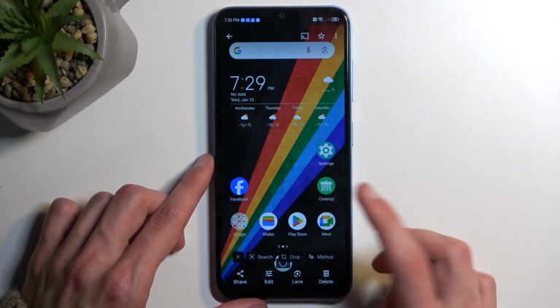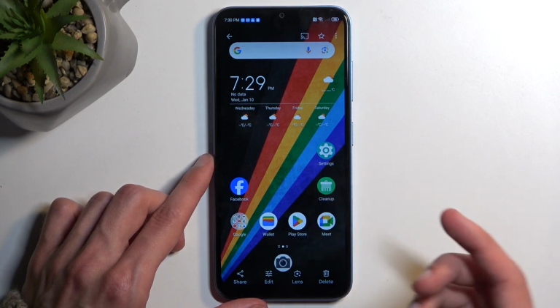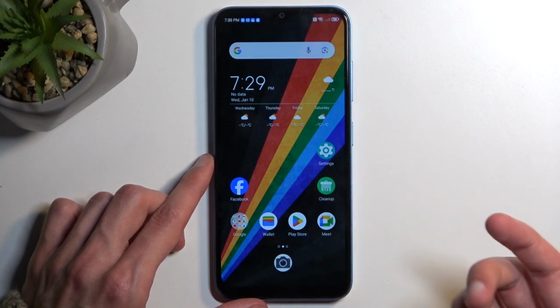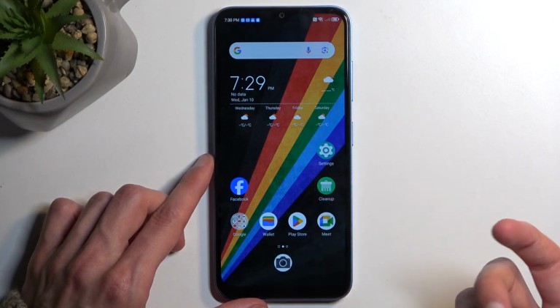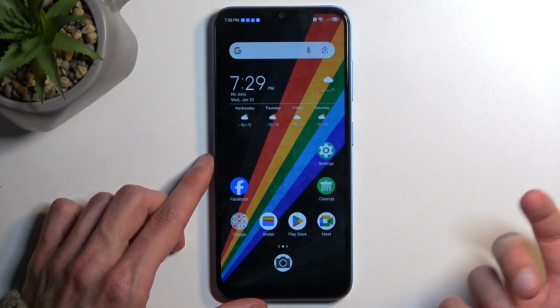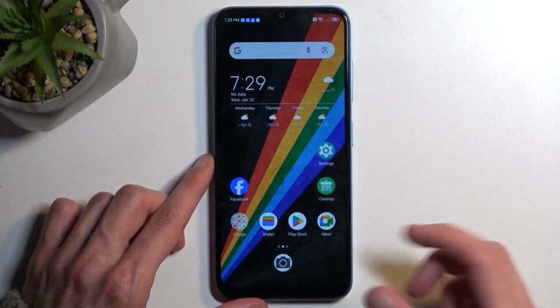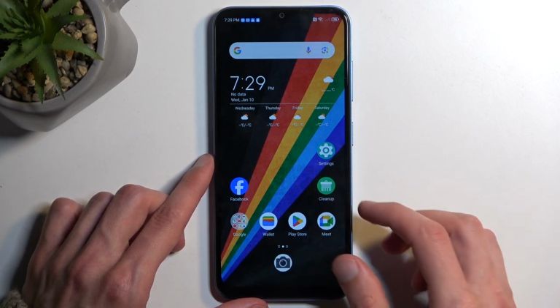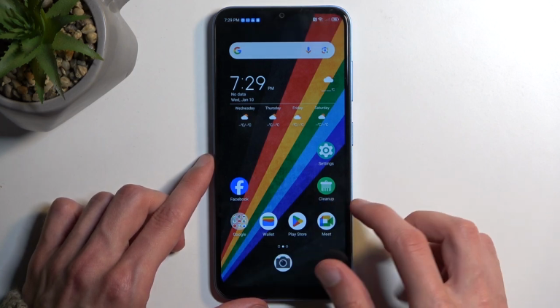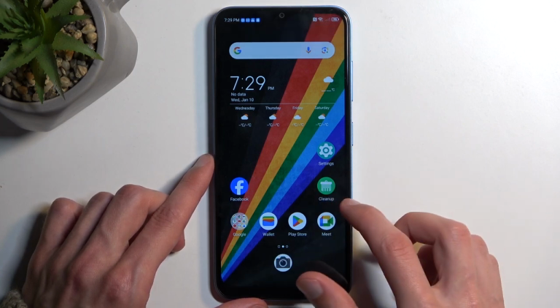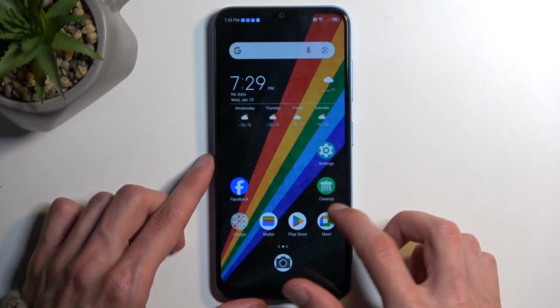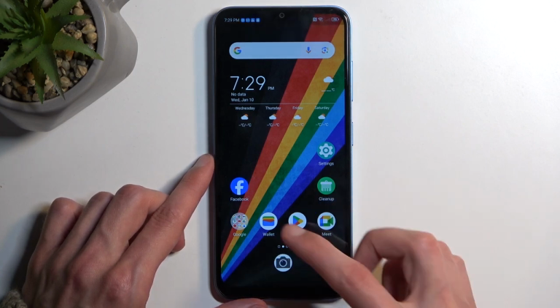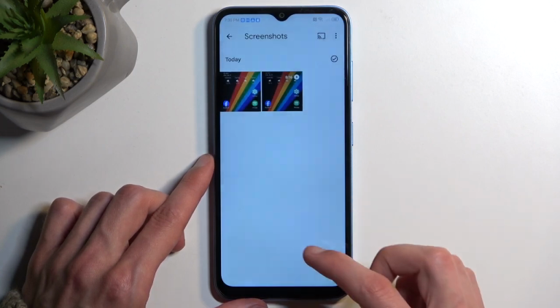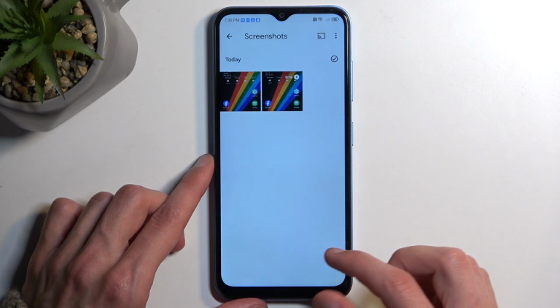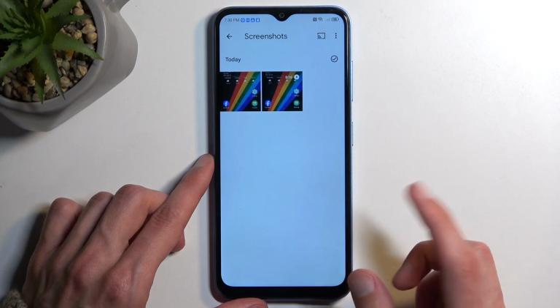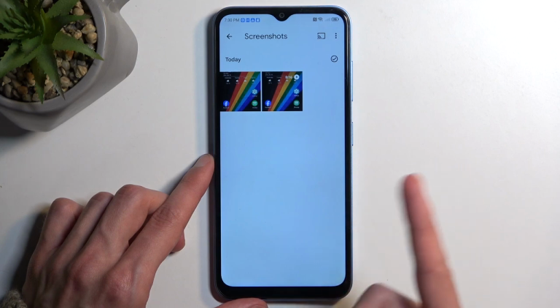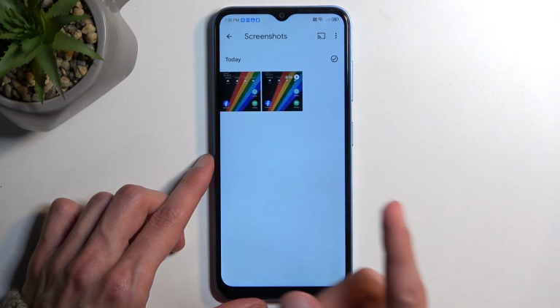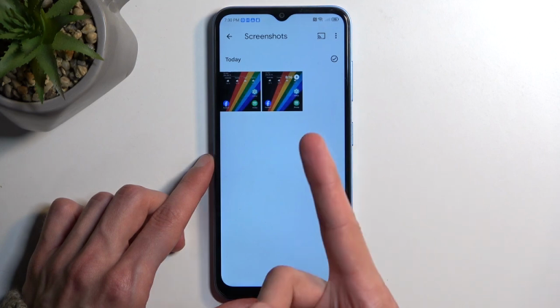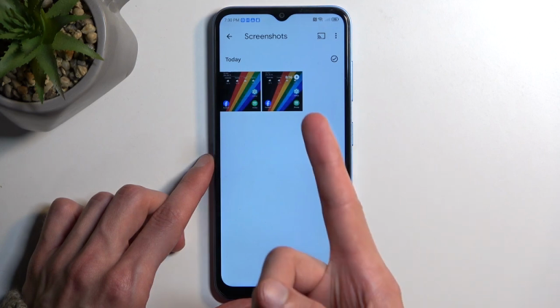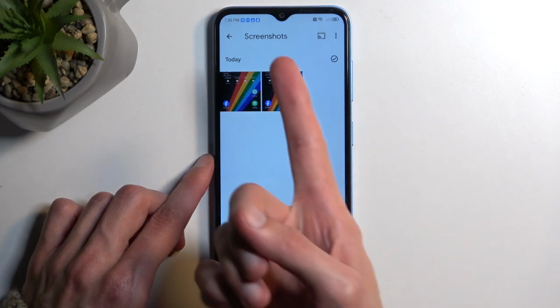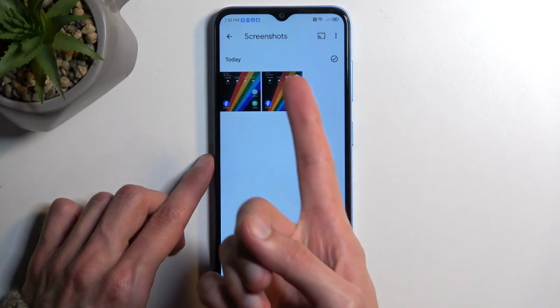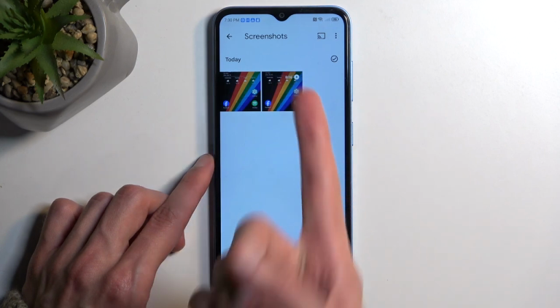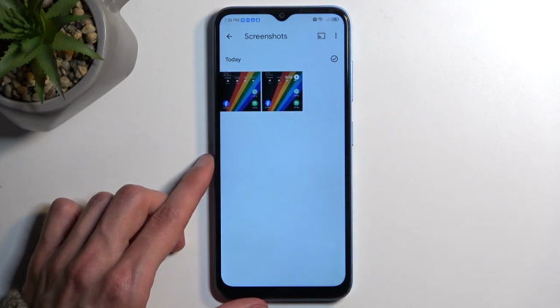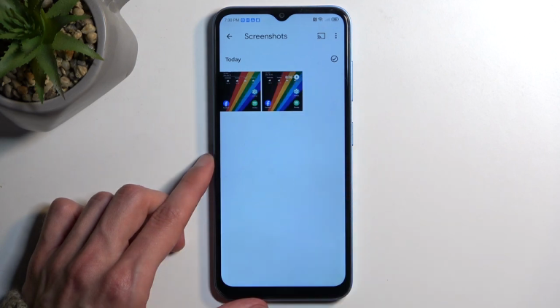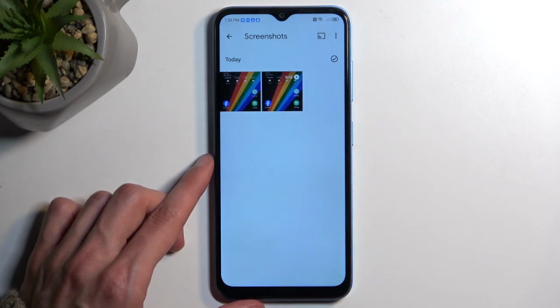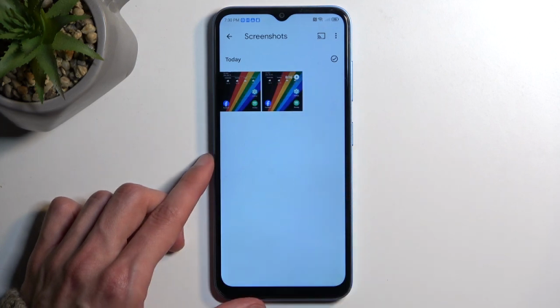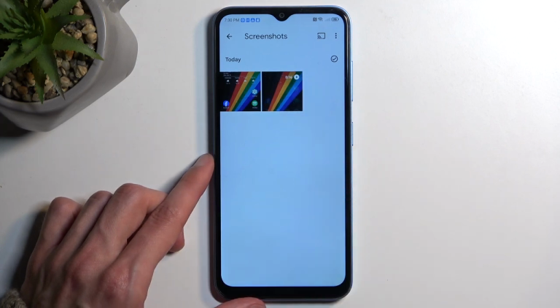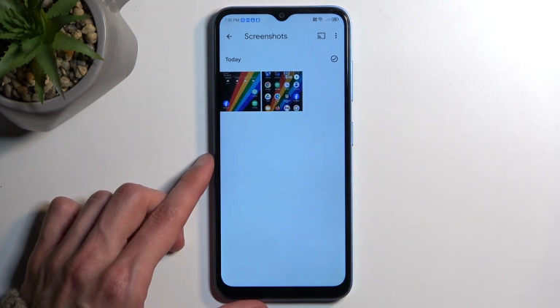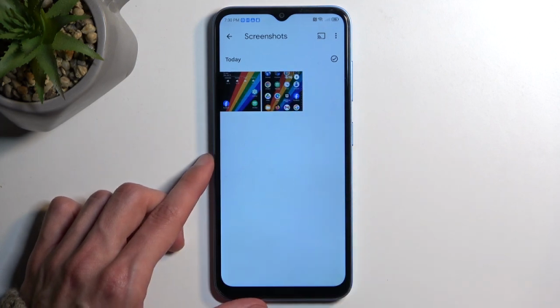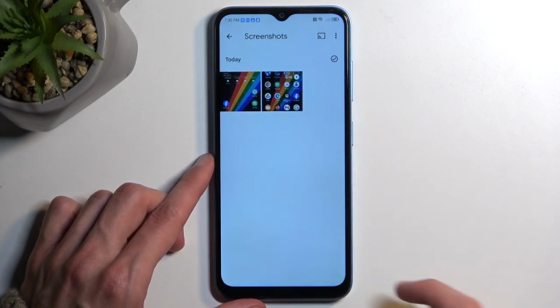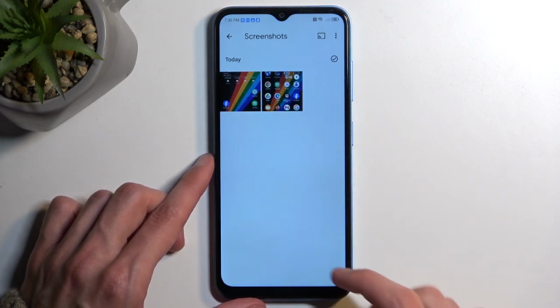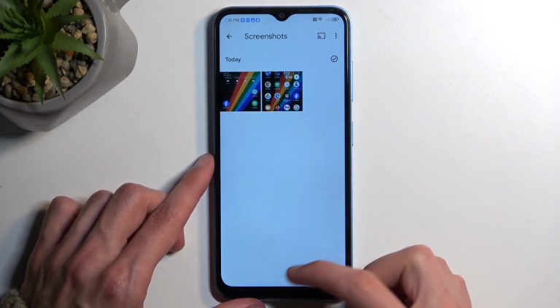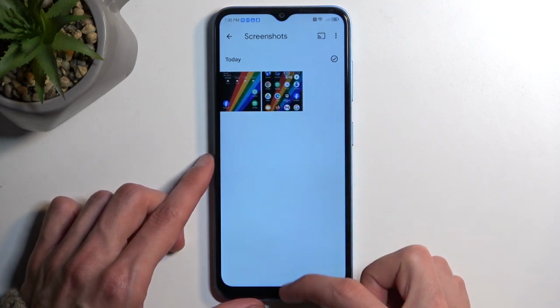So this is the screenshot I've just captured. And here is also a screen recording. So, there we go.